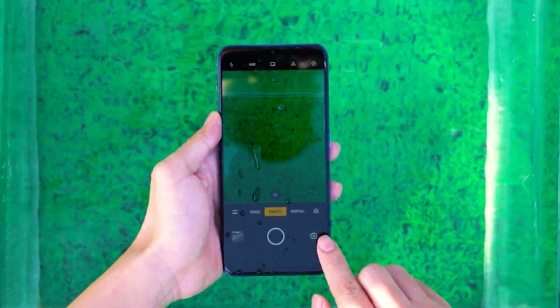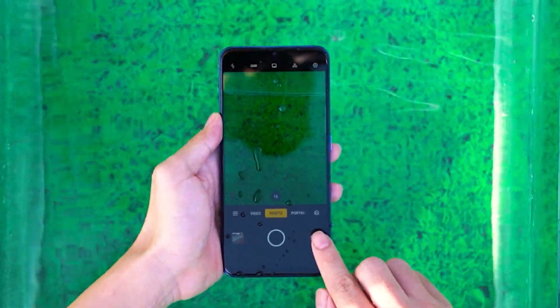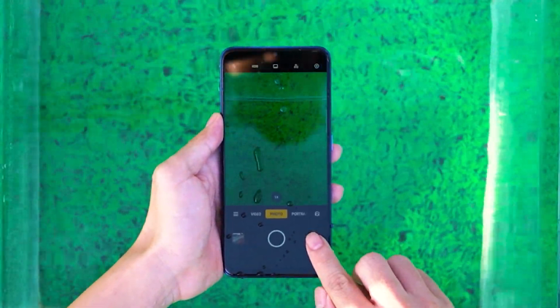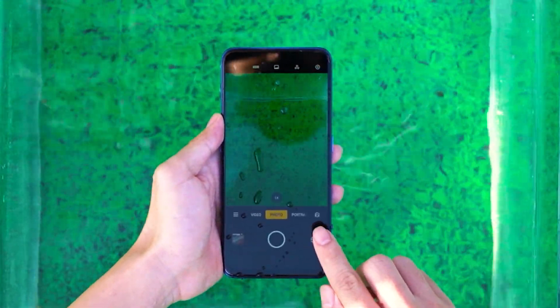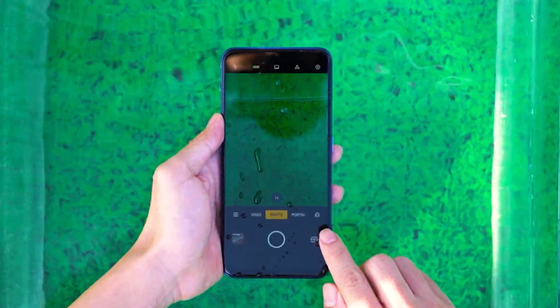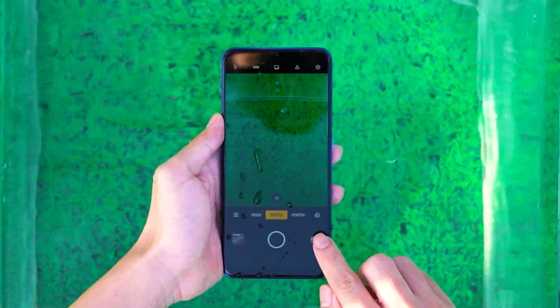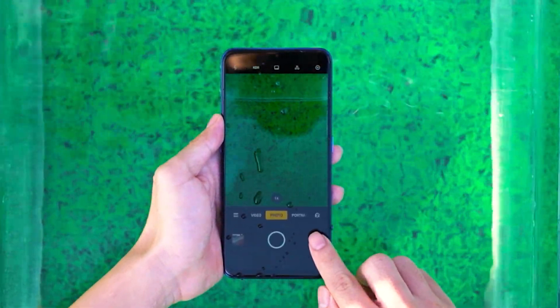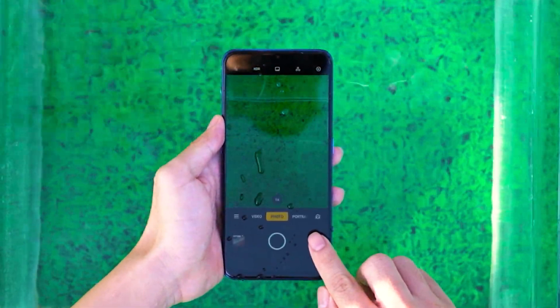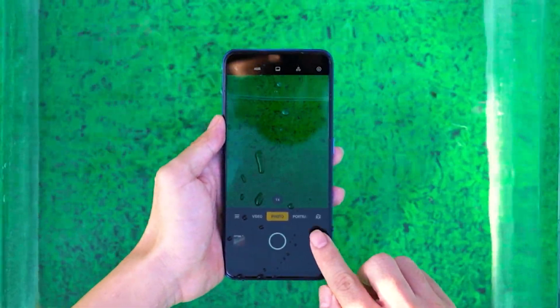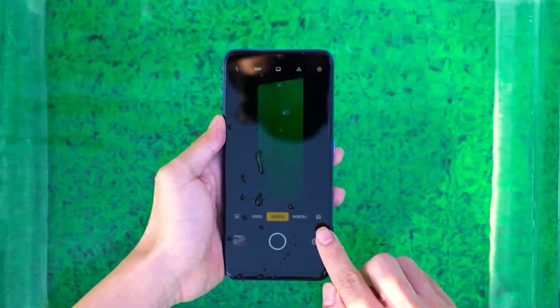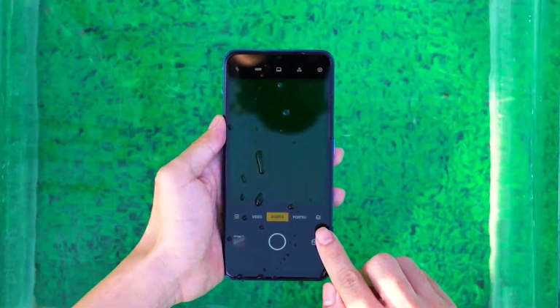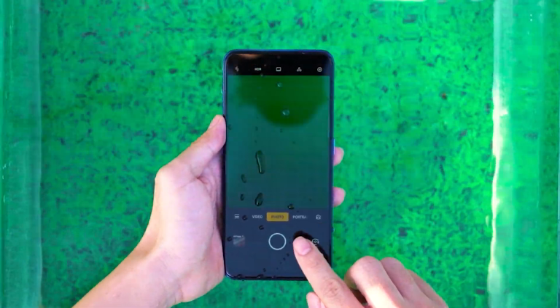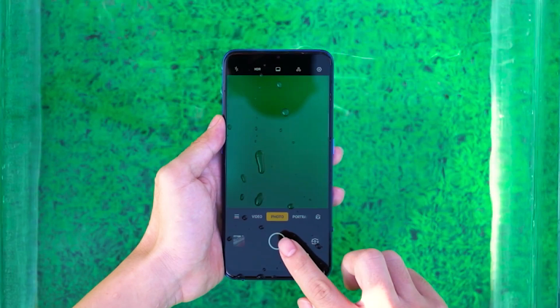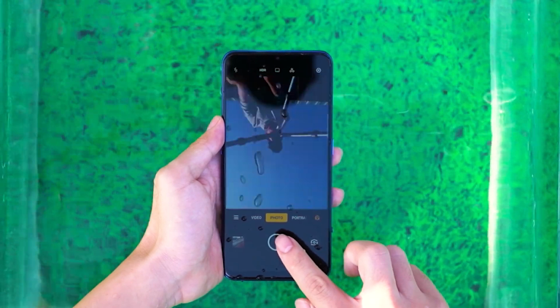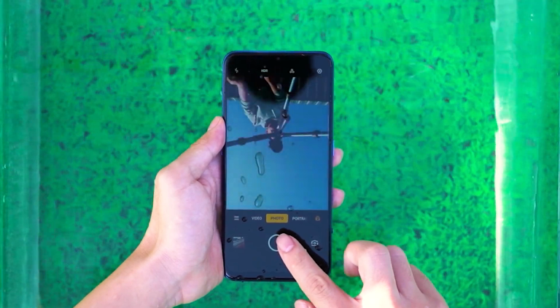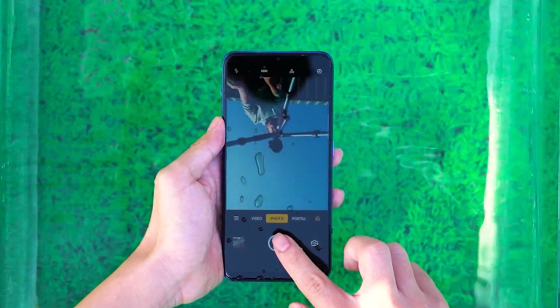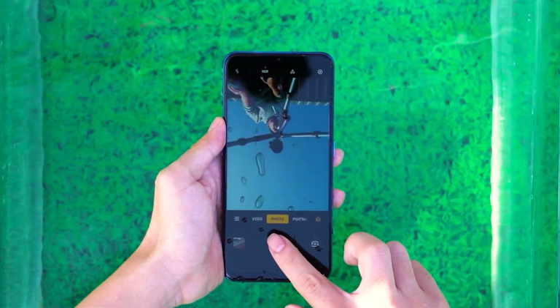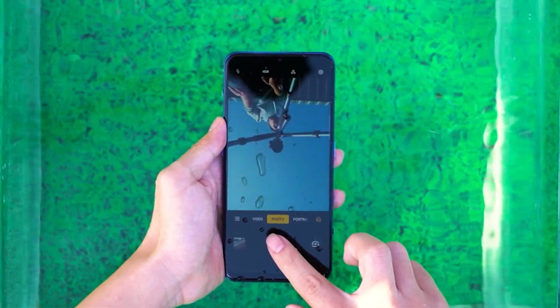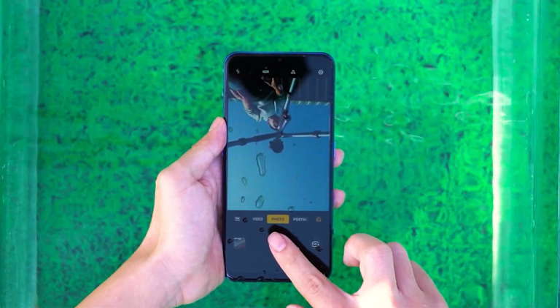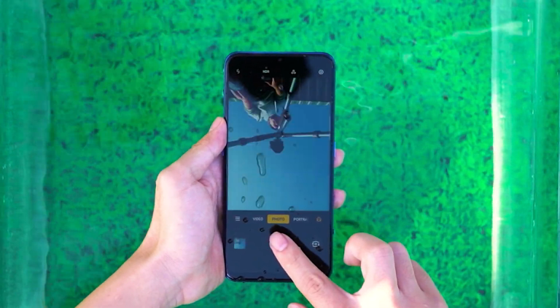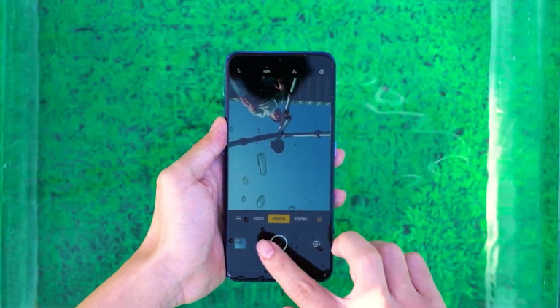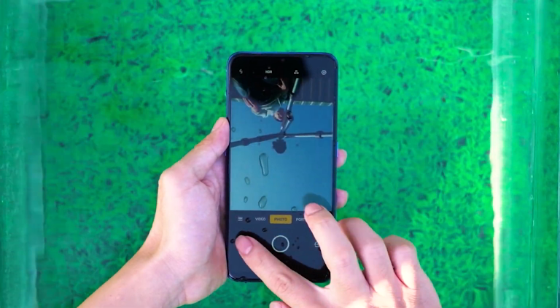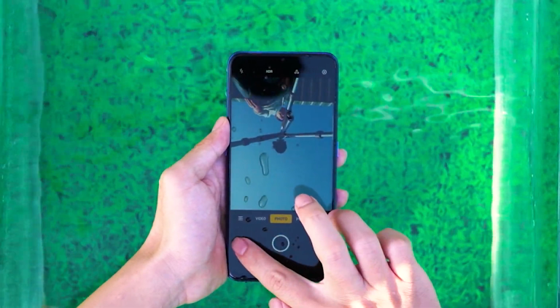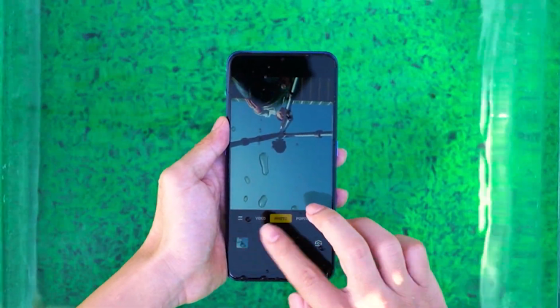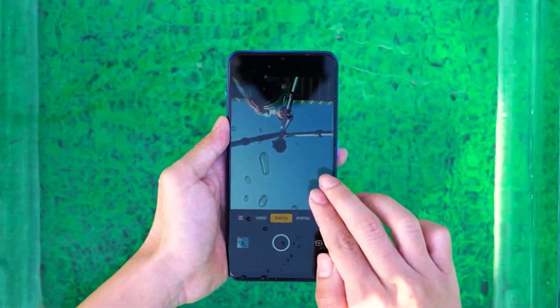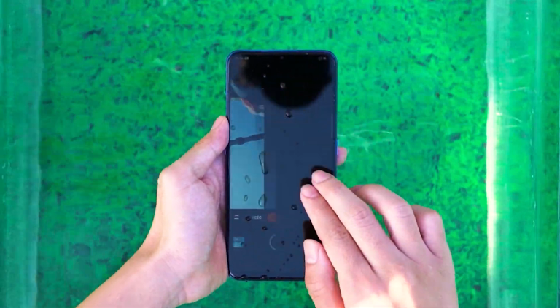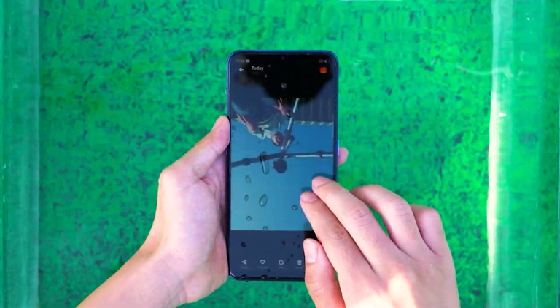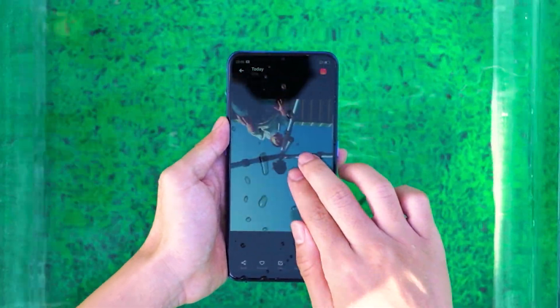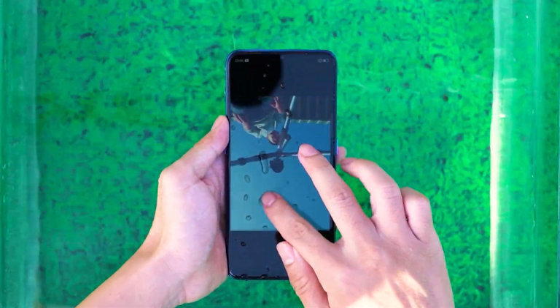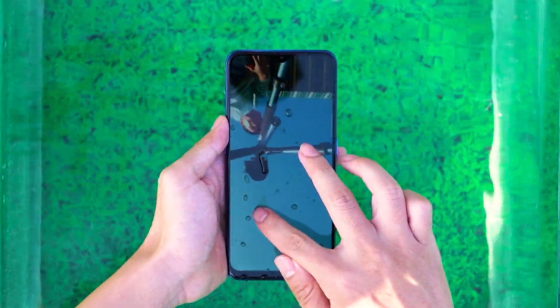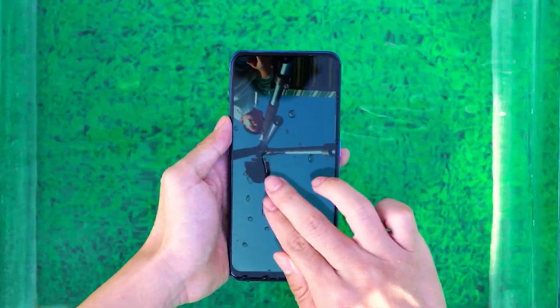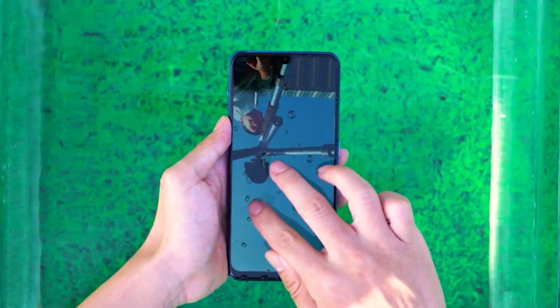After the water pouring test, due to the water droplets on the screen, sliding the page became slightly difficult, but the camera function was still normal.